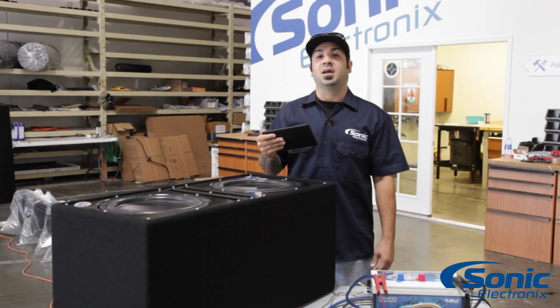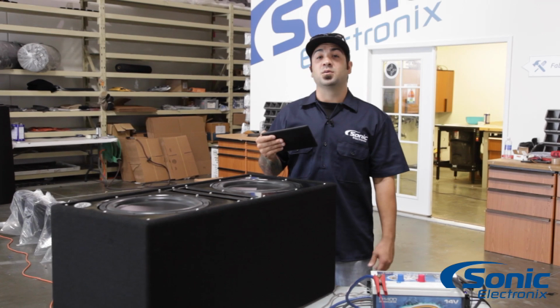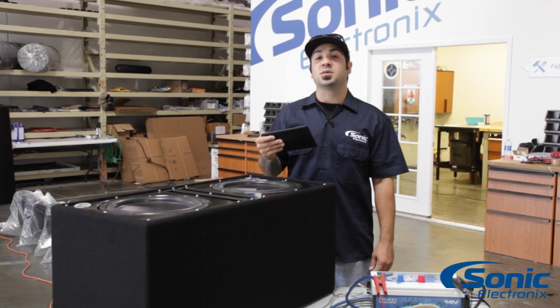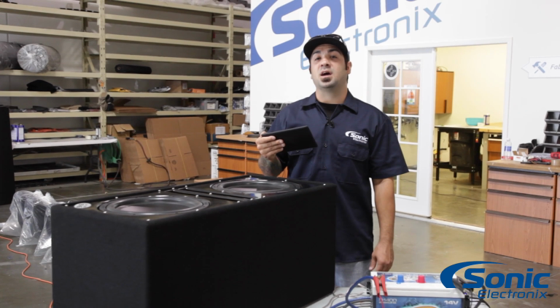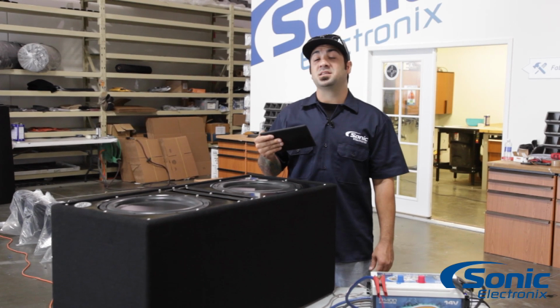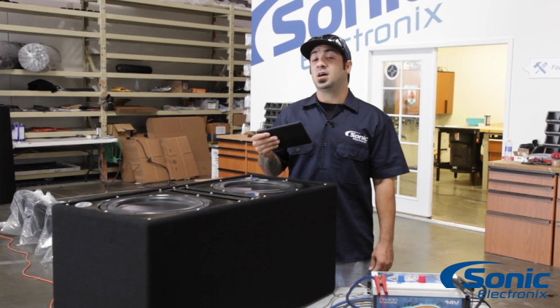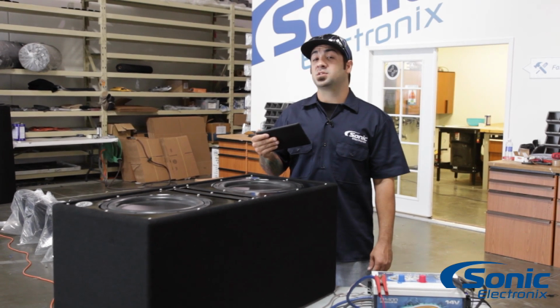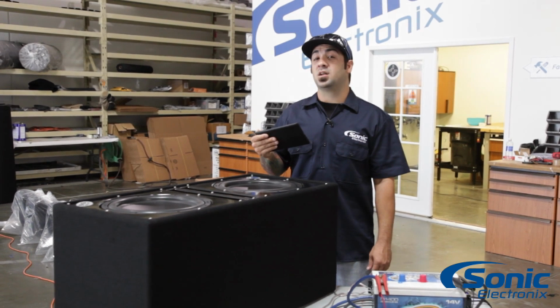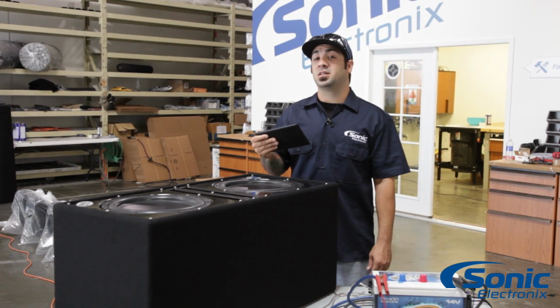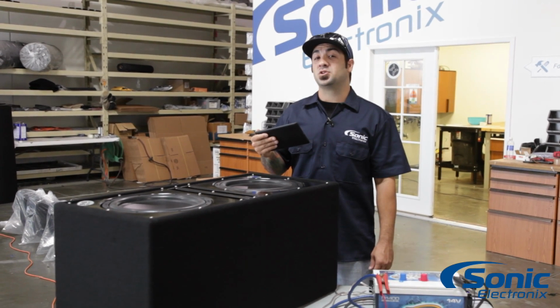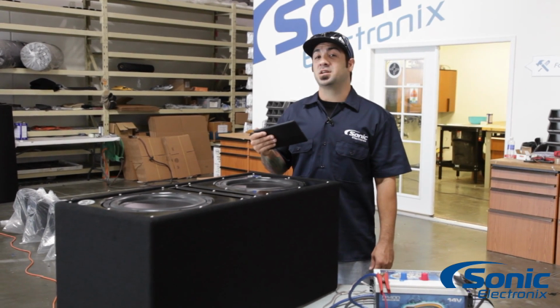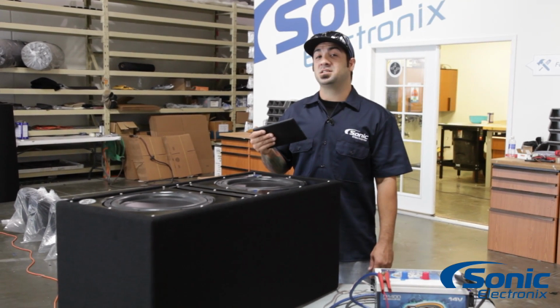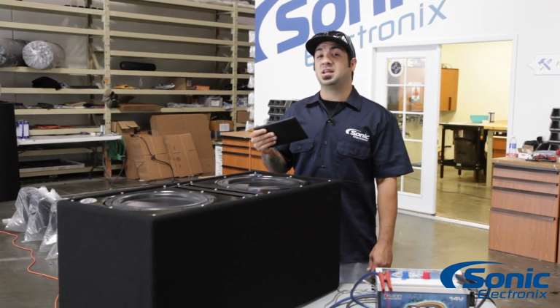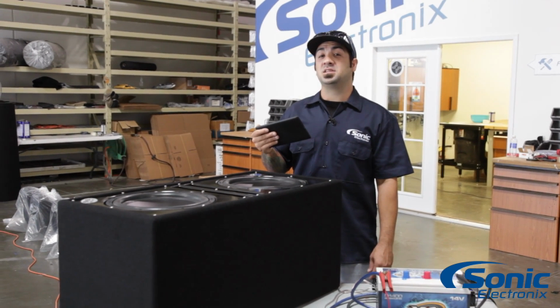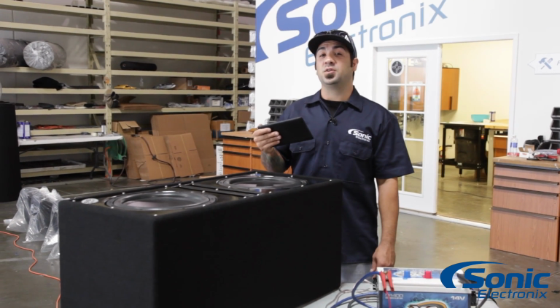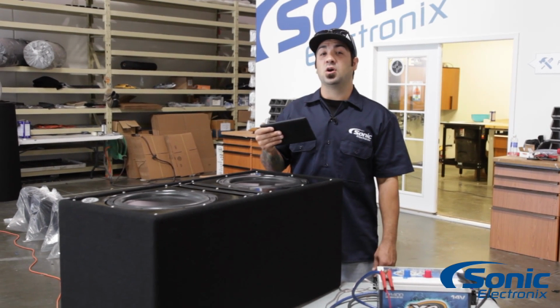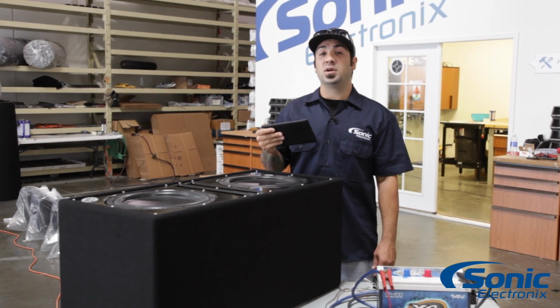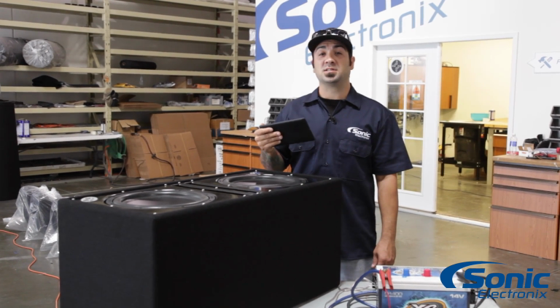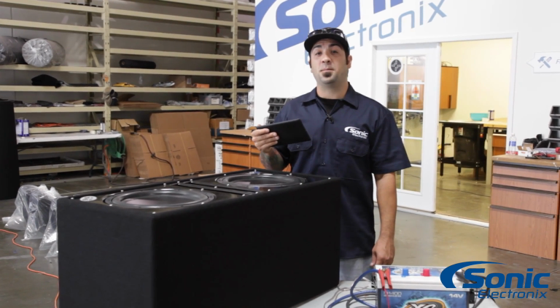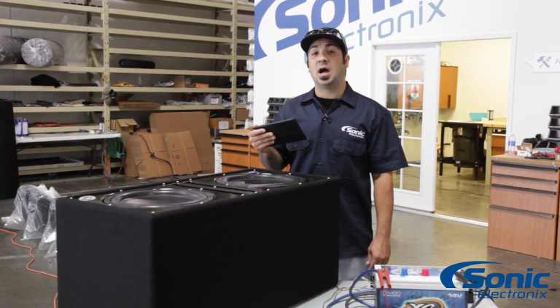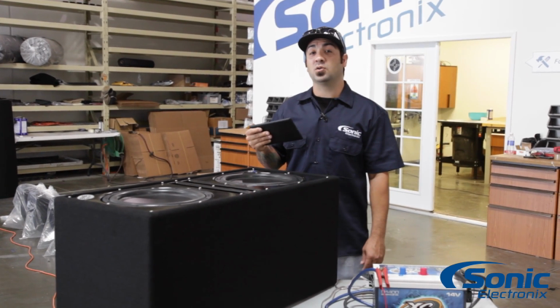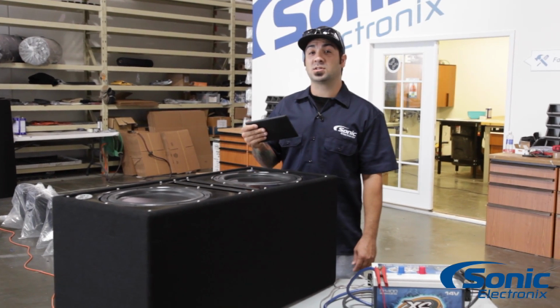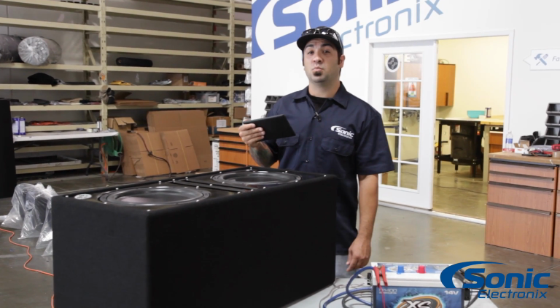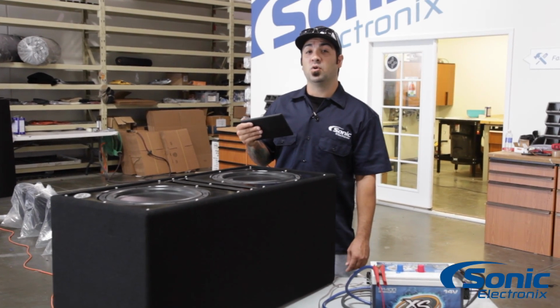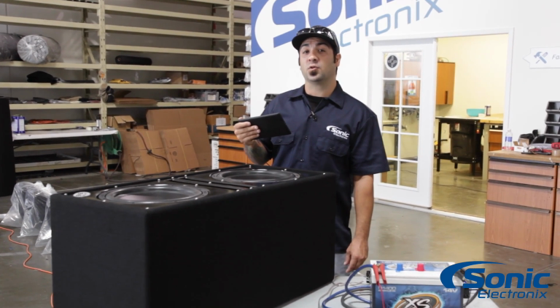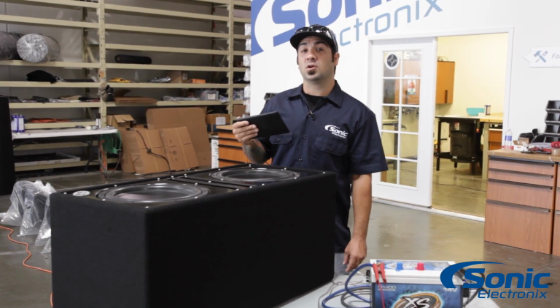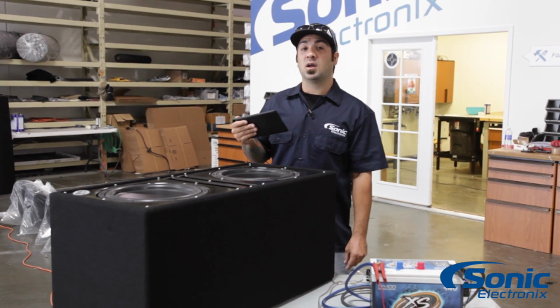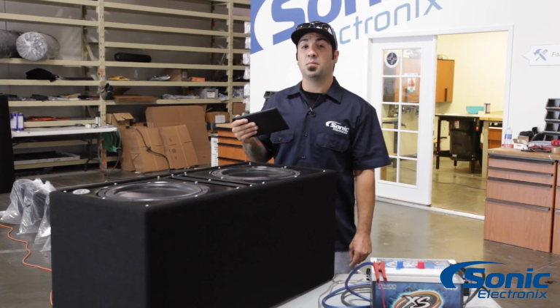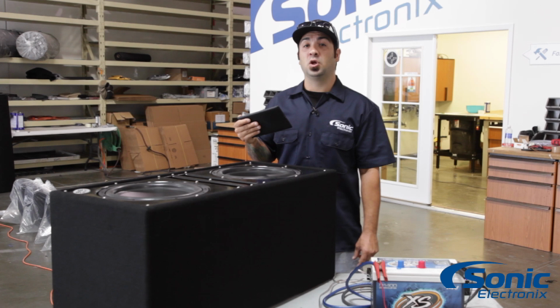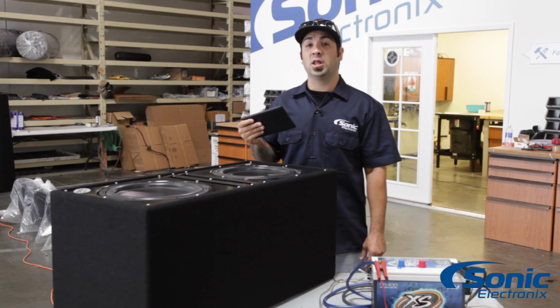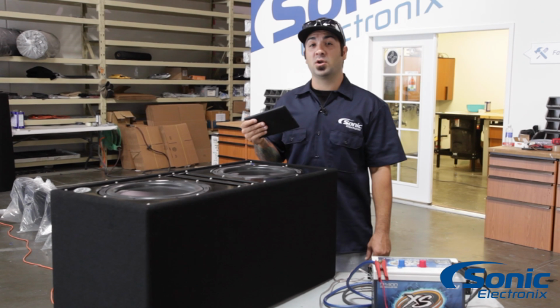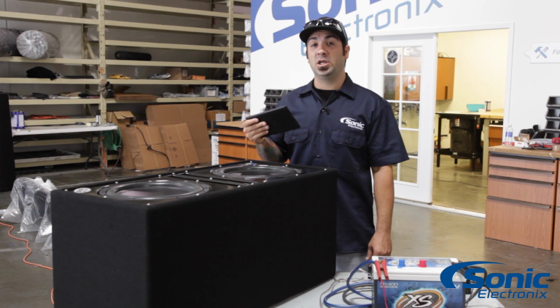Hey, what's up guys. Alan with Sonic Electronics and today's video is about subwoofer polarity.